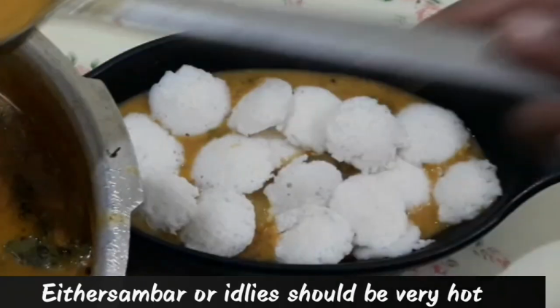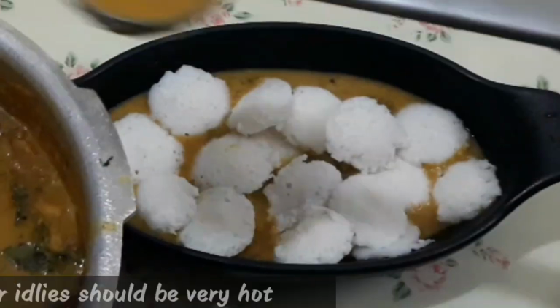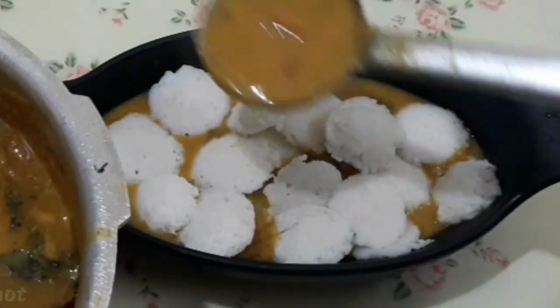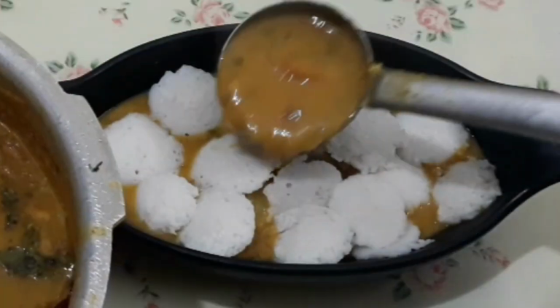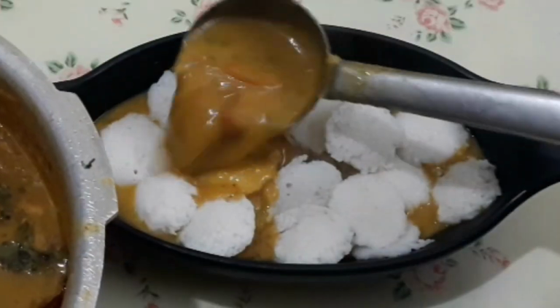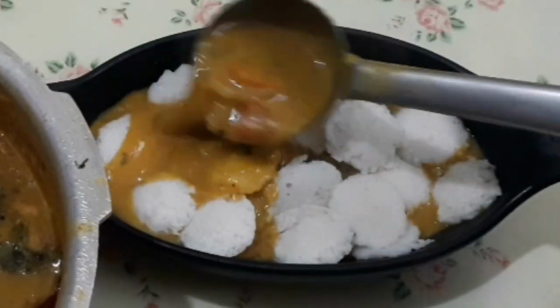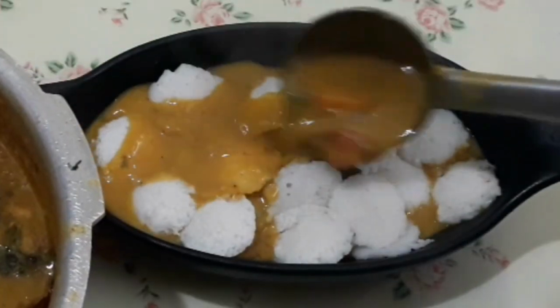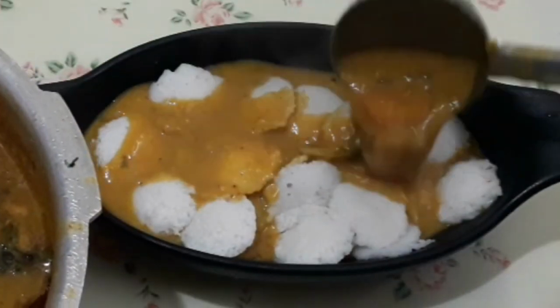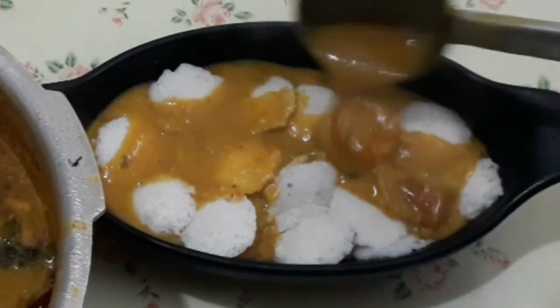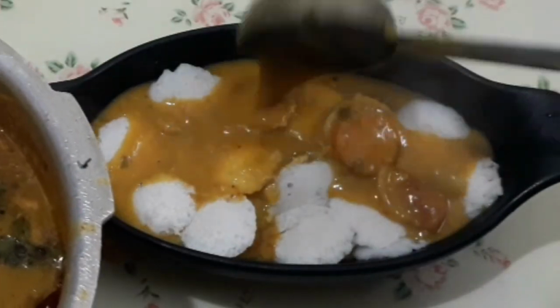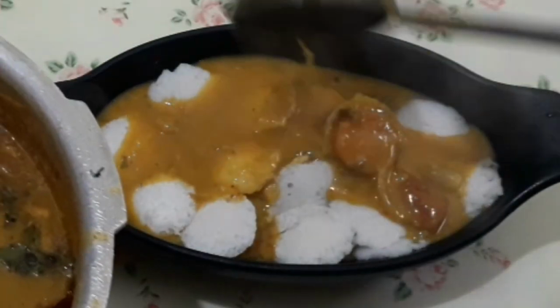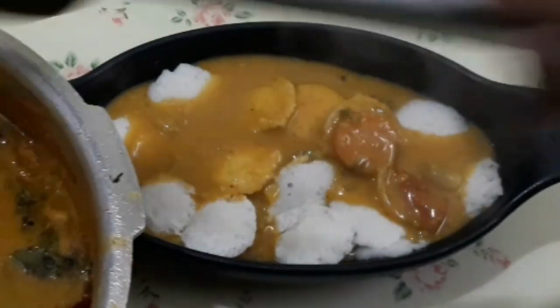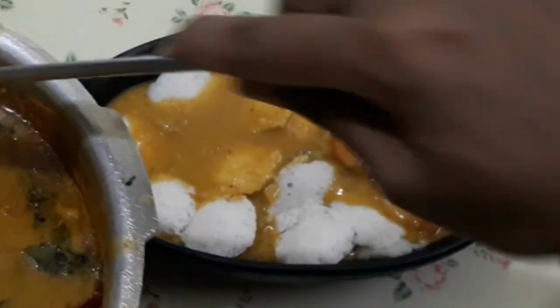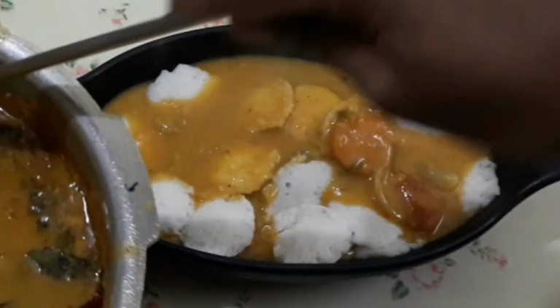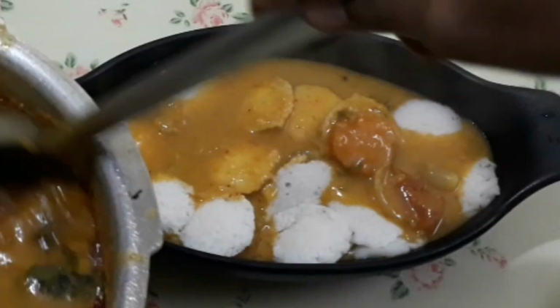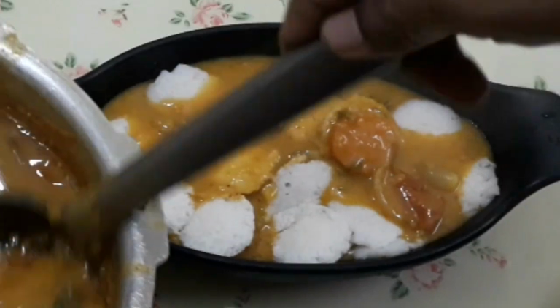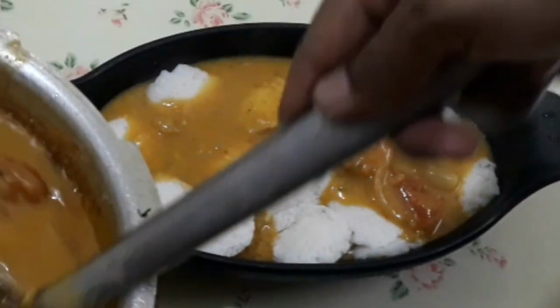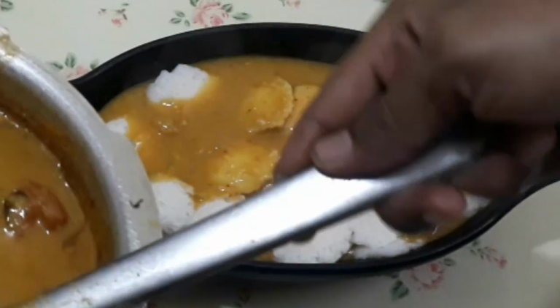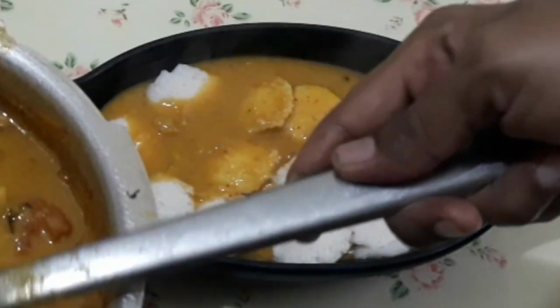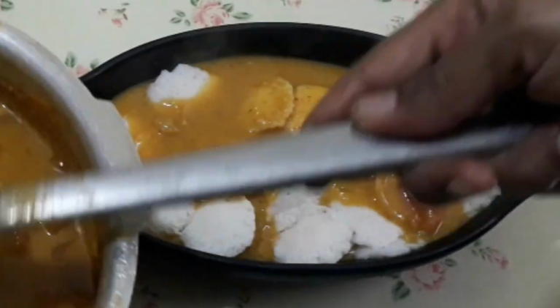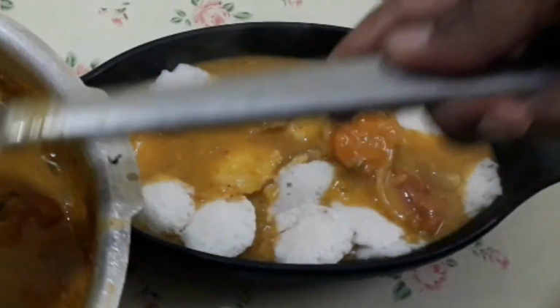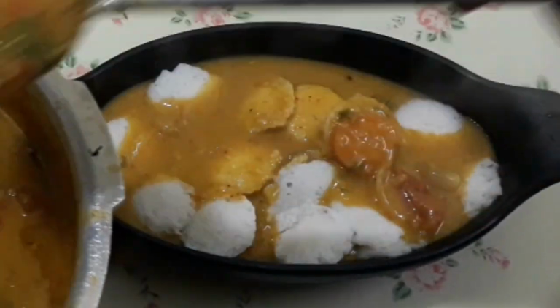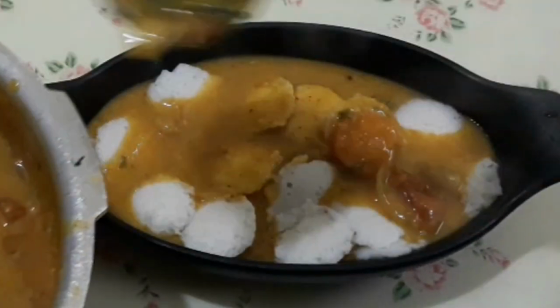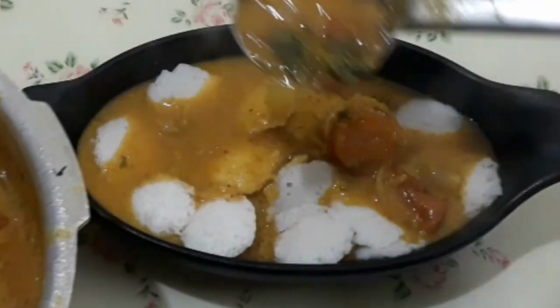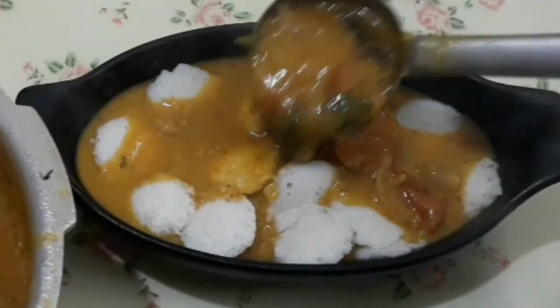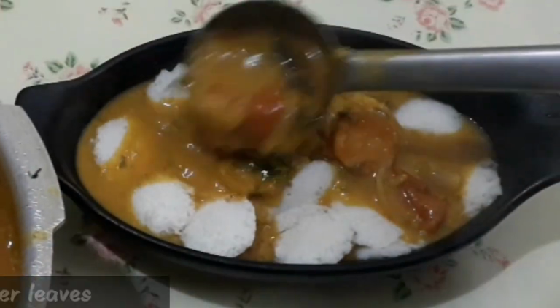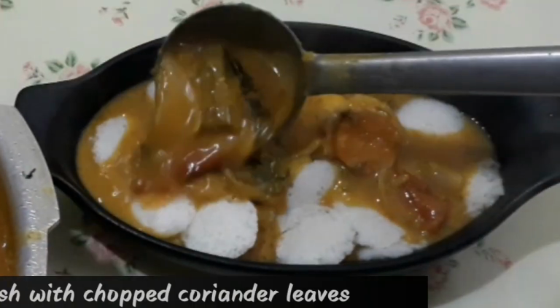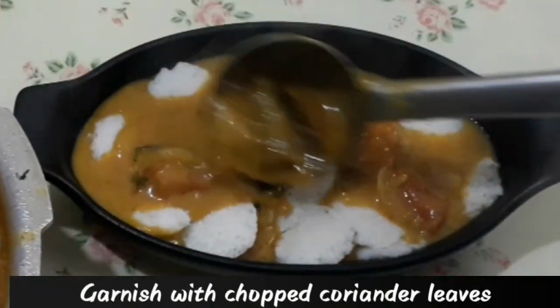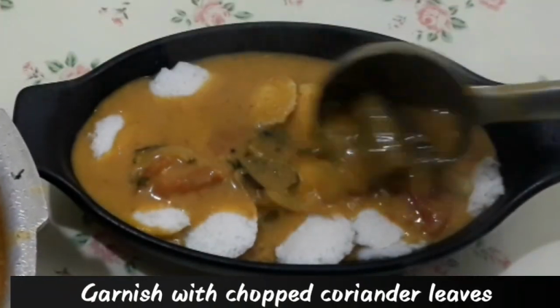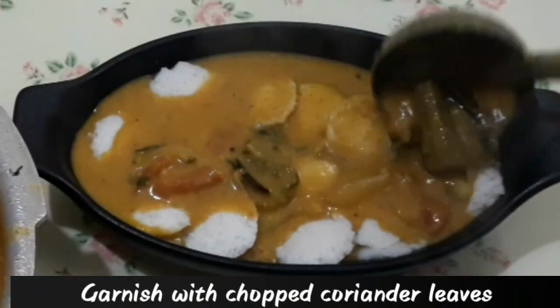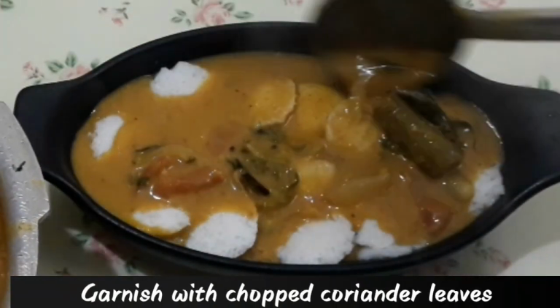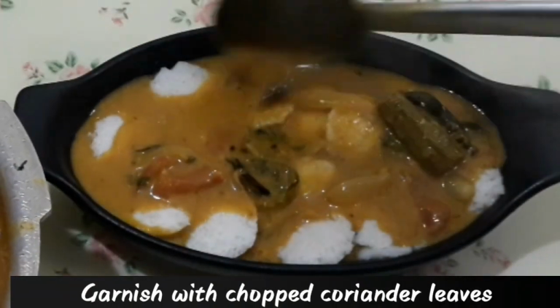I am ready to cook a mini idli. Let's cook a little bit.